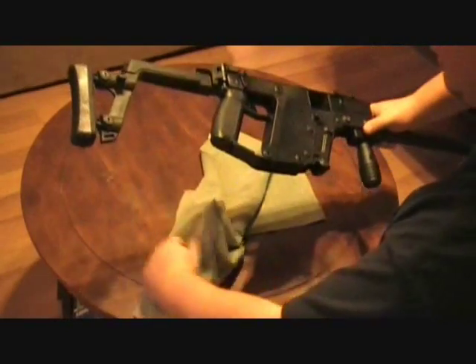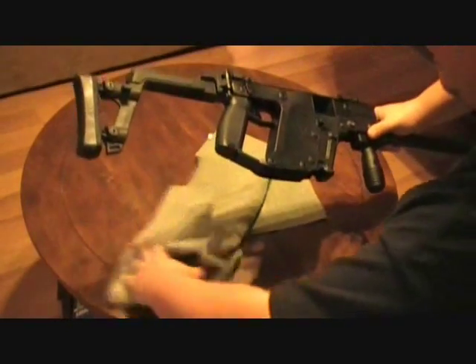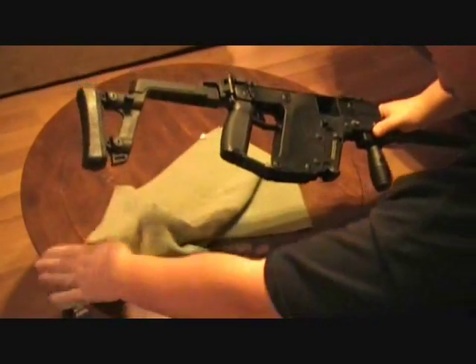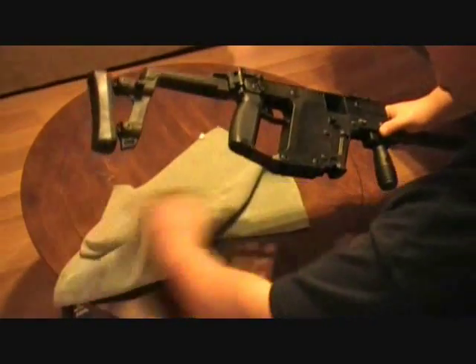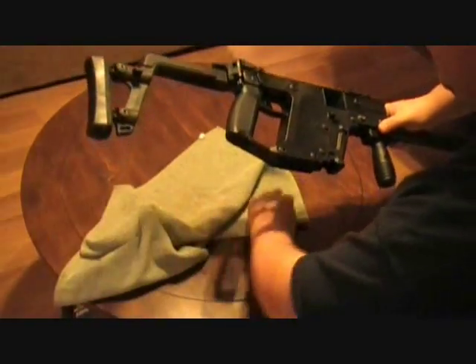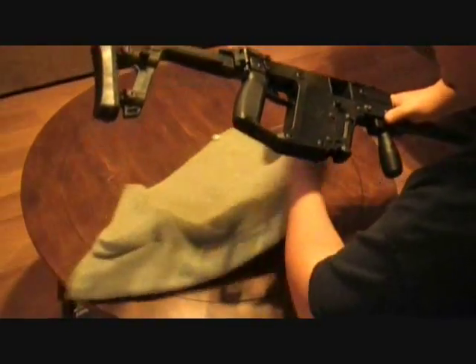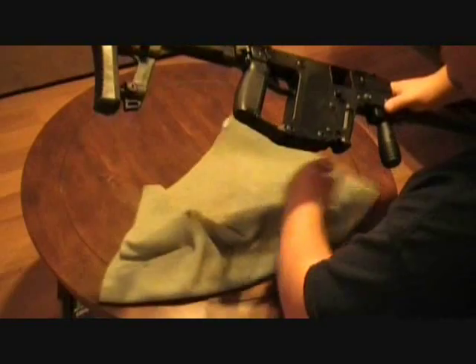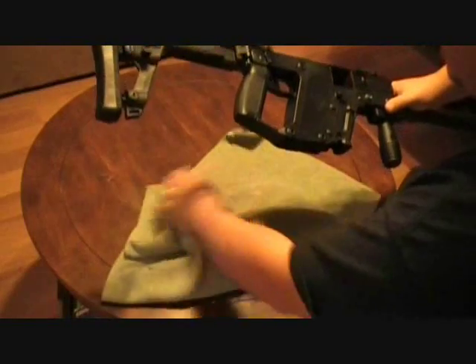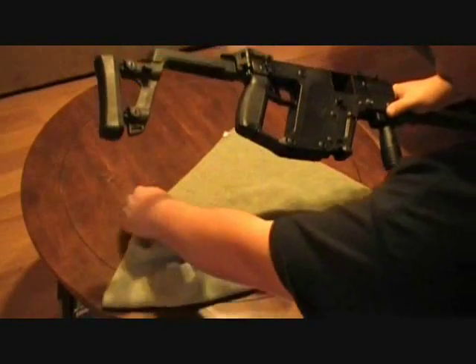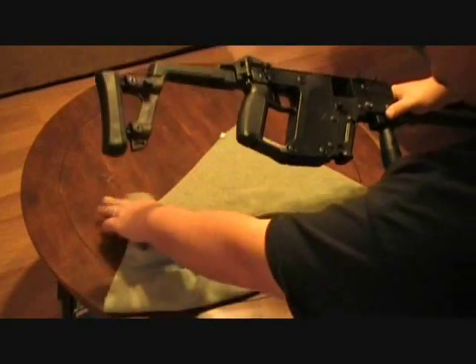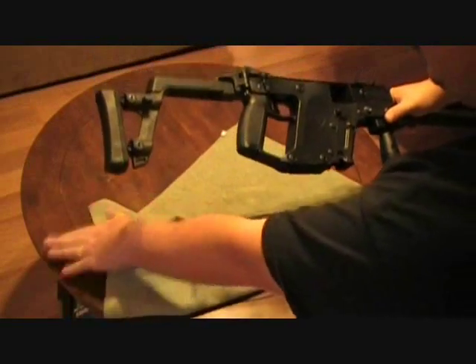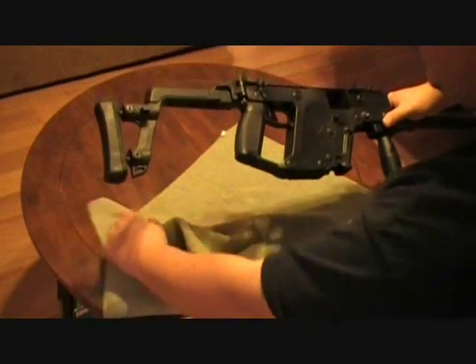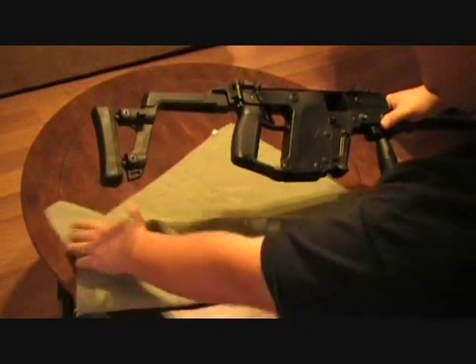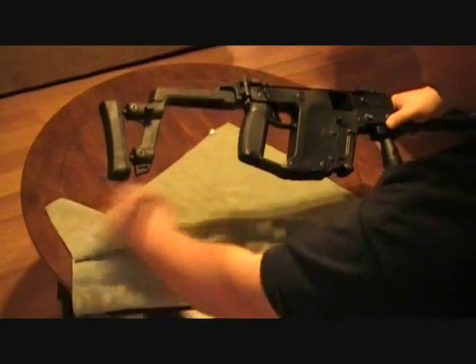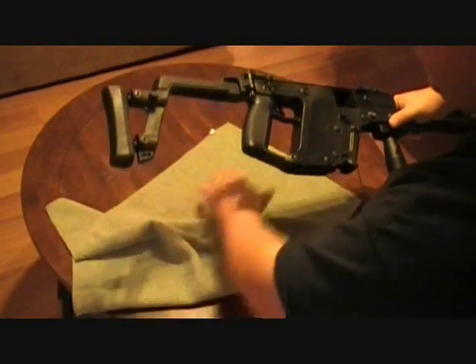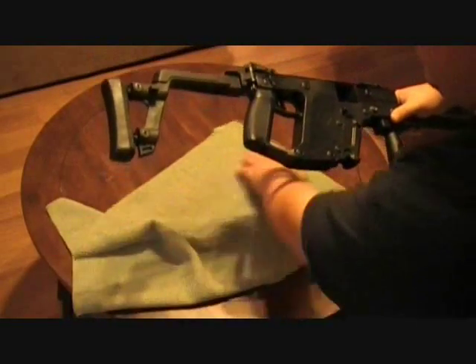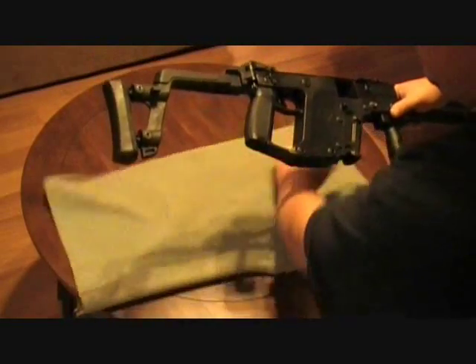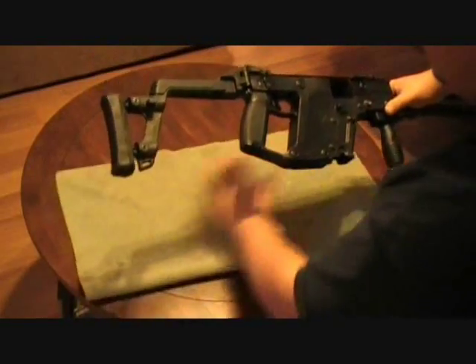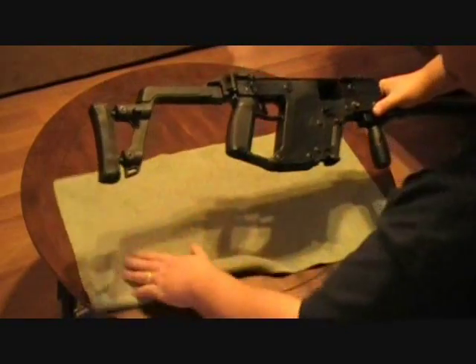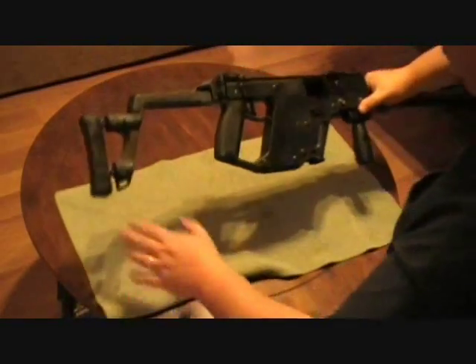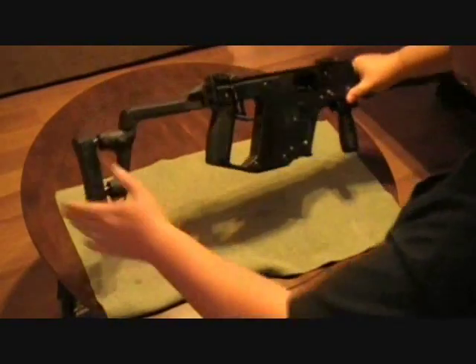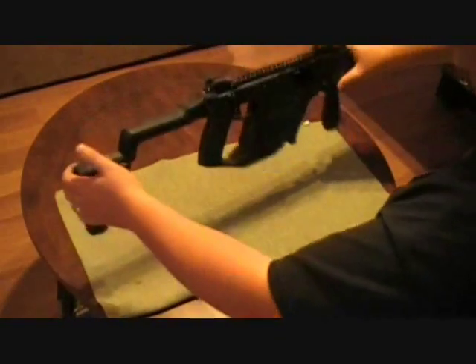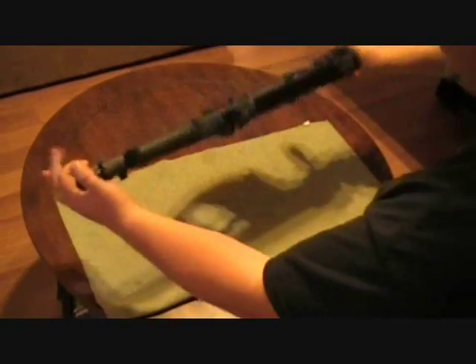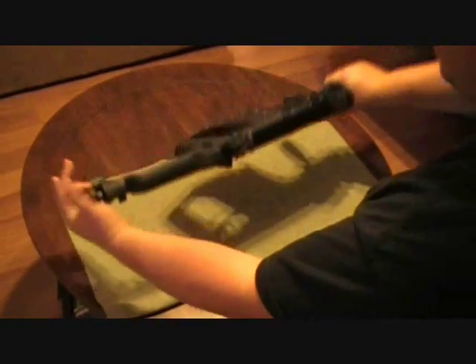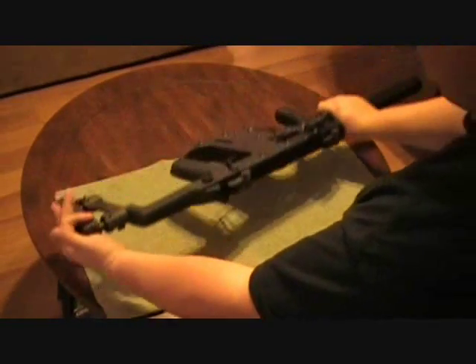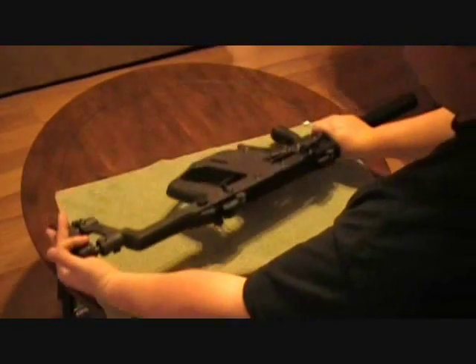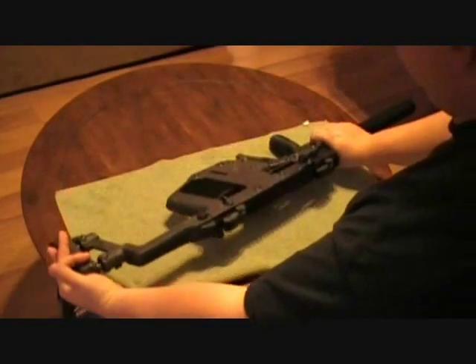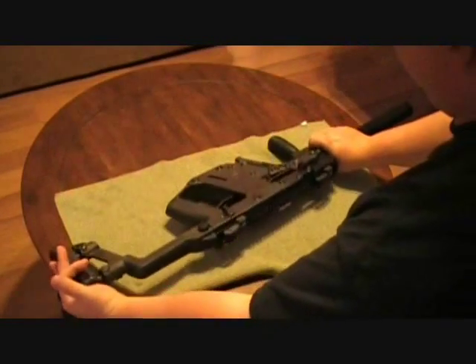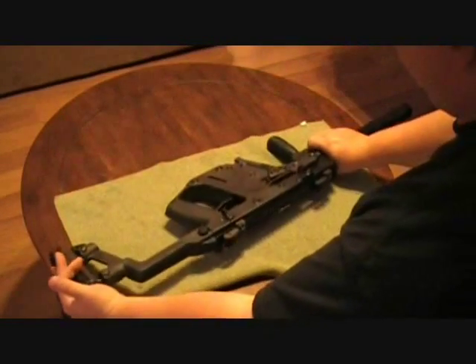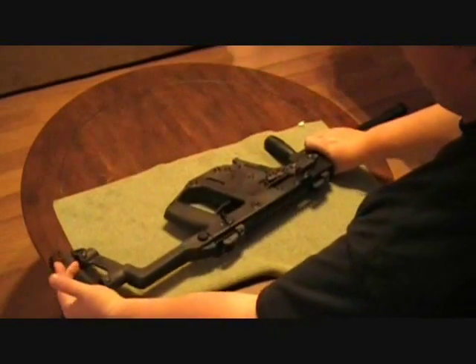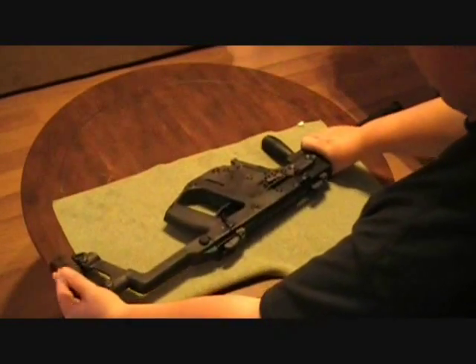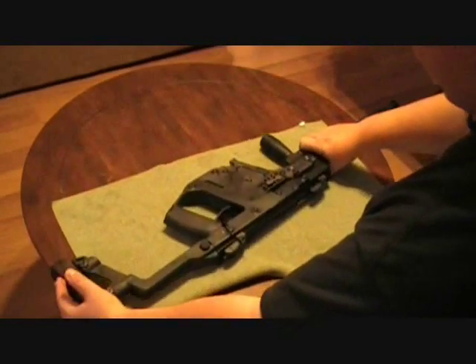Let's go ahead — I'm going to show you a real quick takedown, and then we'll go over the price and what we think about it.